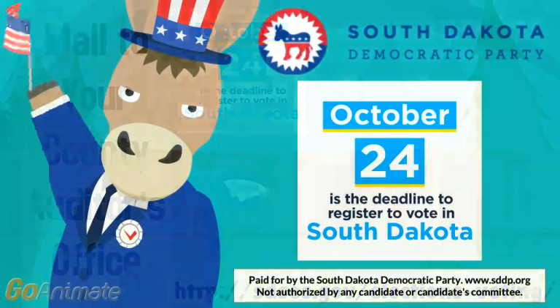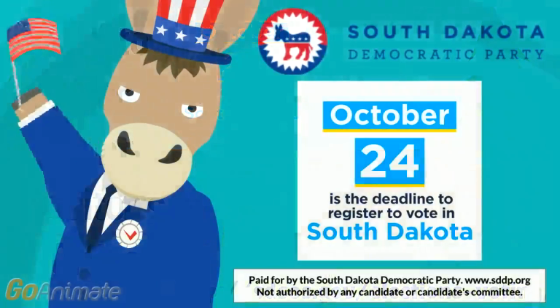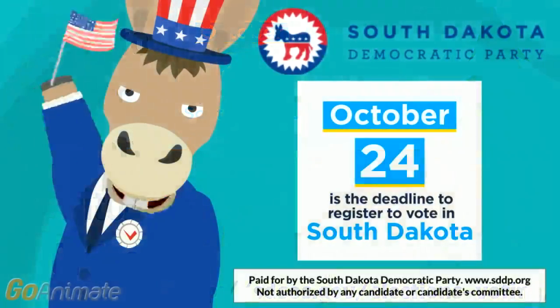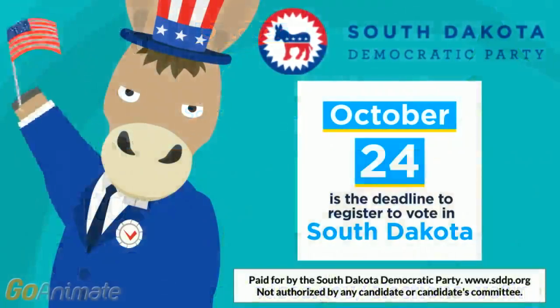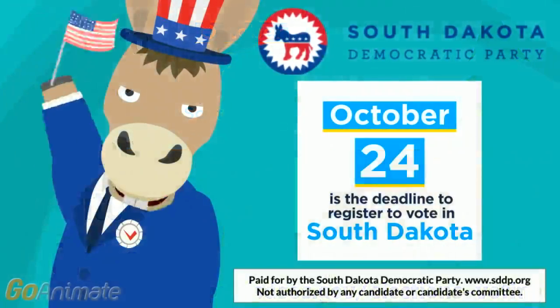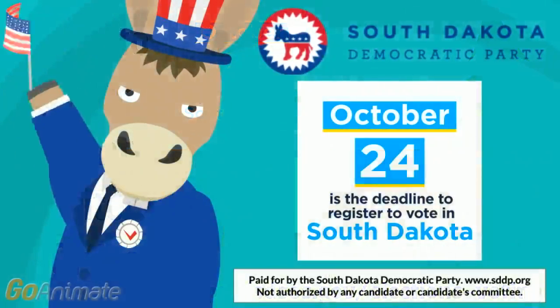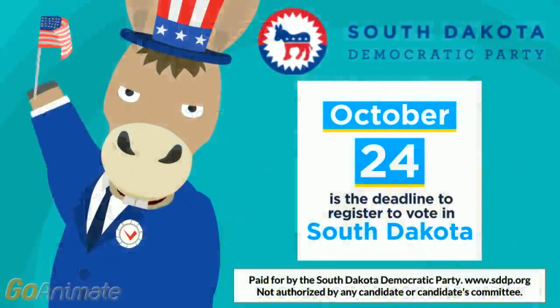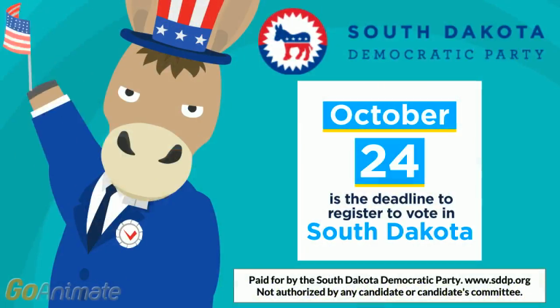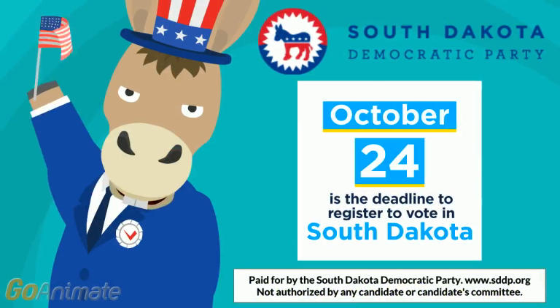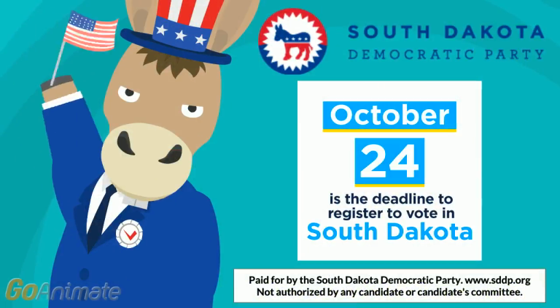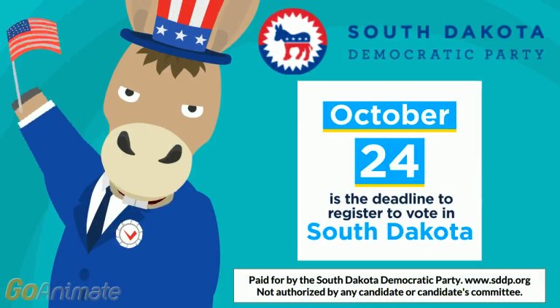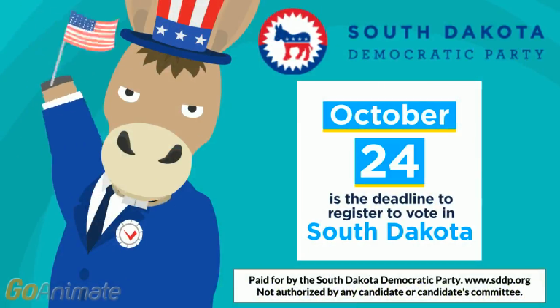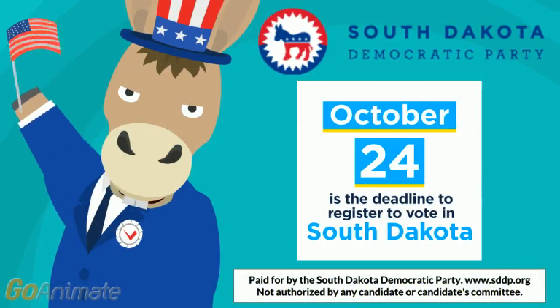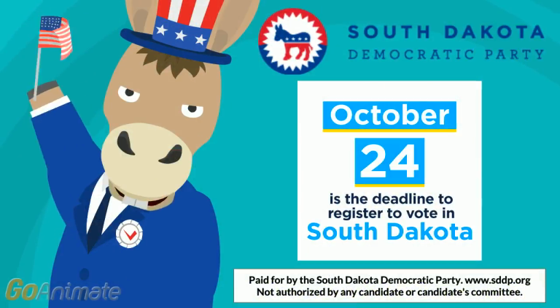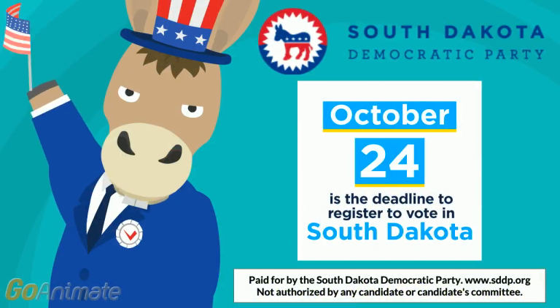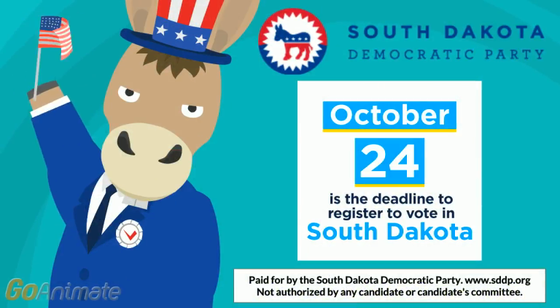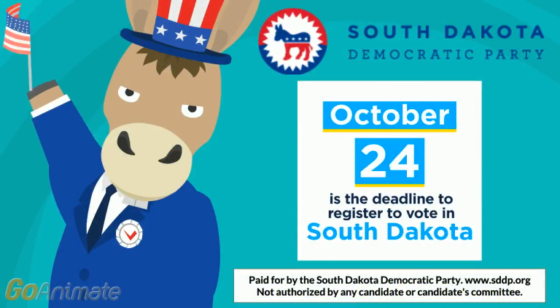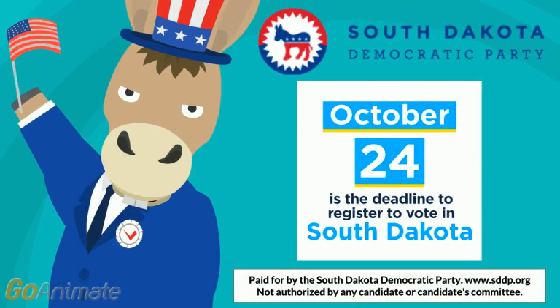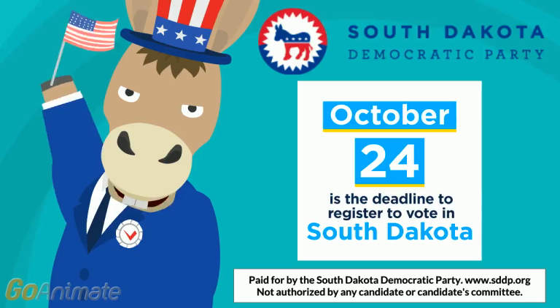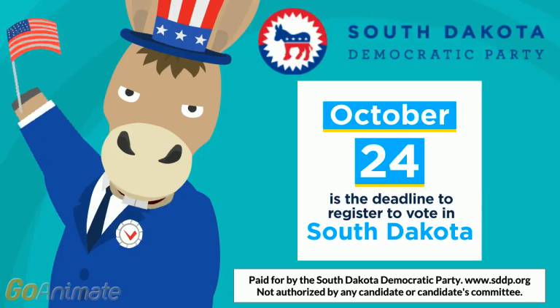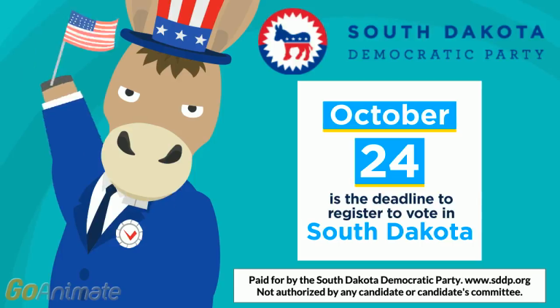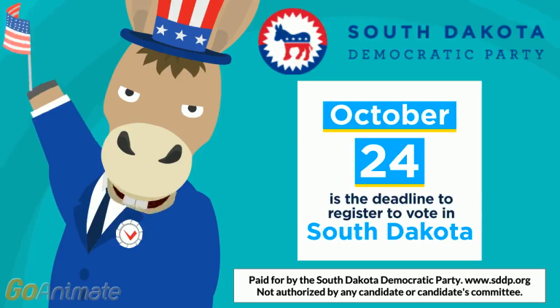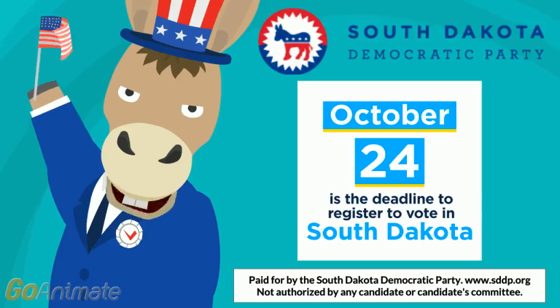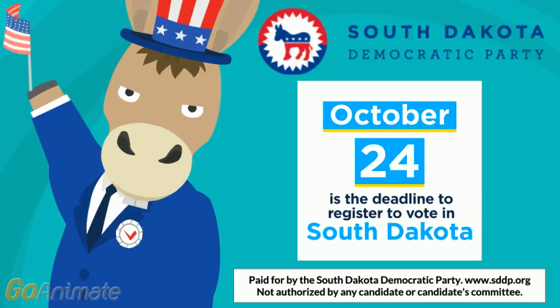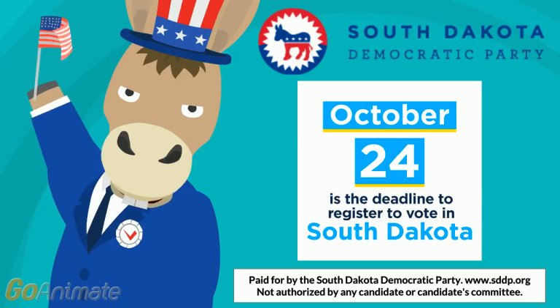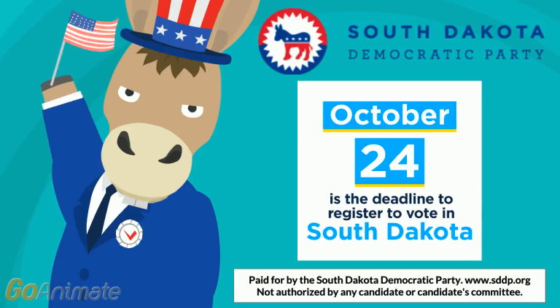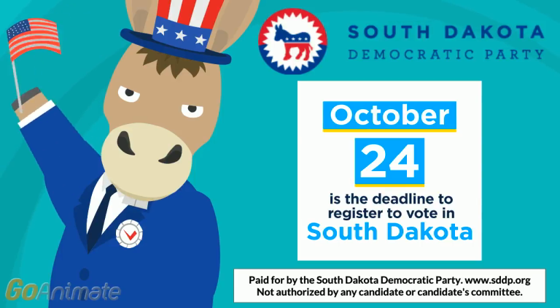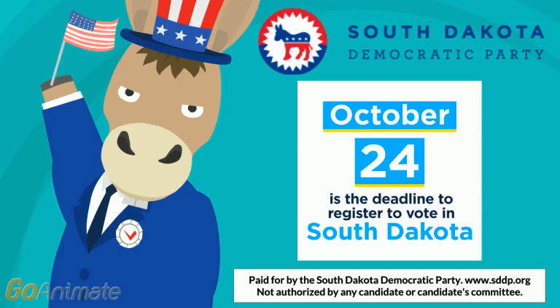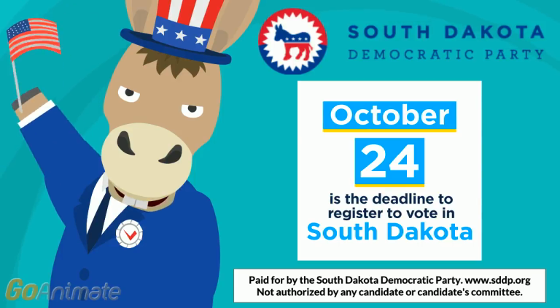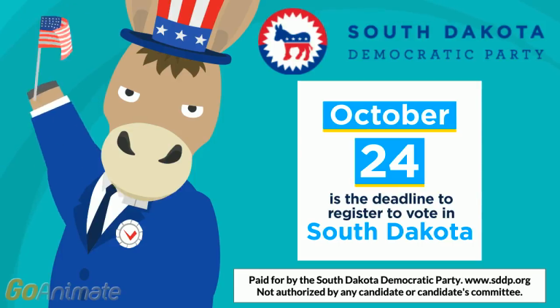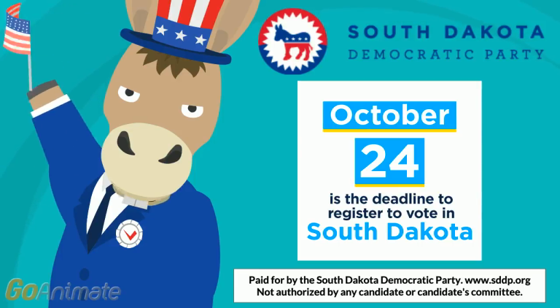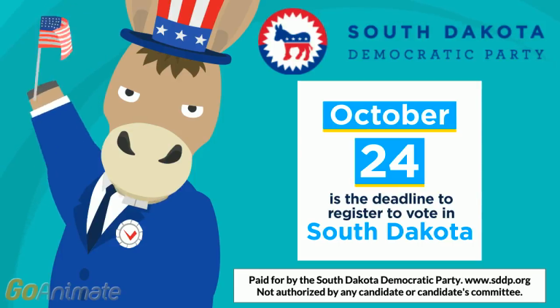Be sure your friends and family are registered, too, so they can make their voice heard on Tuesday, November 8th.